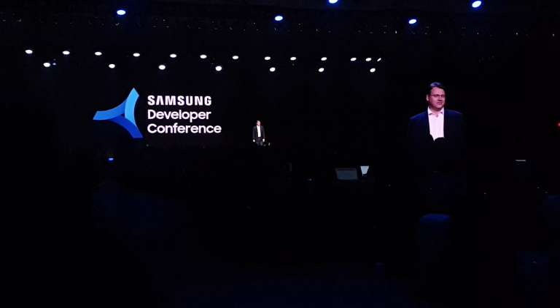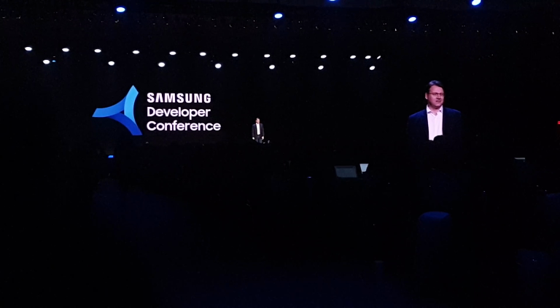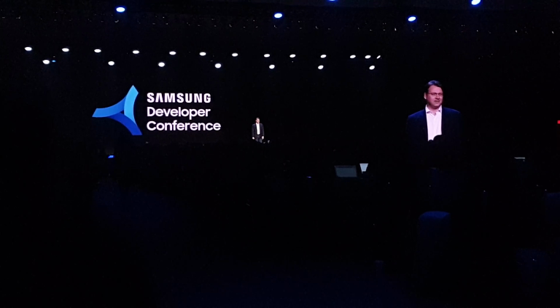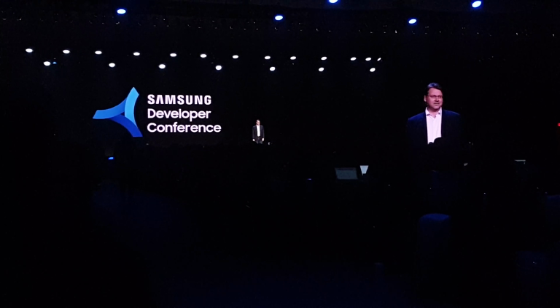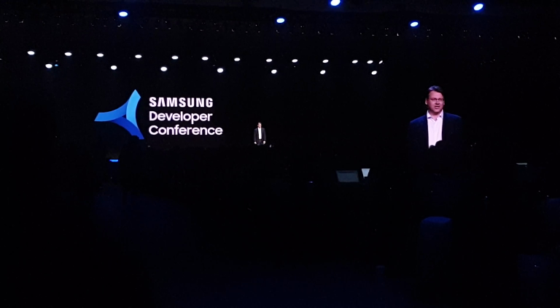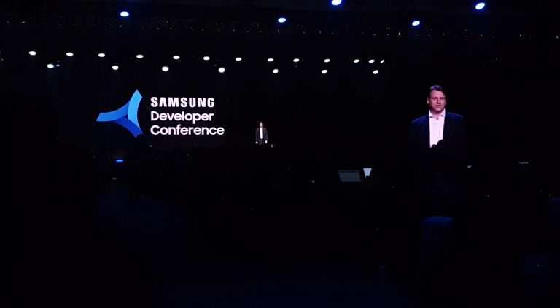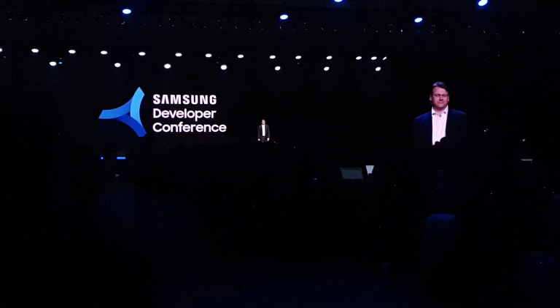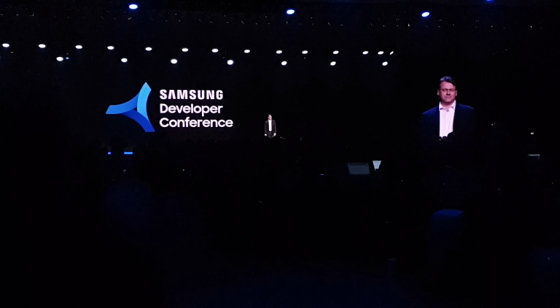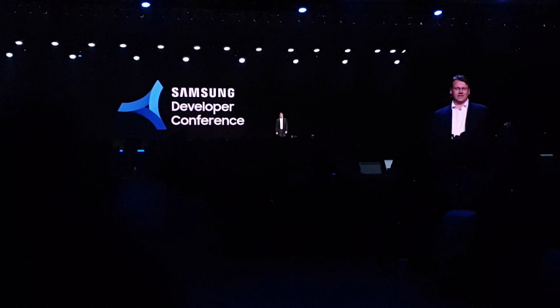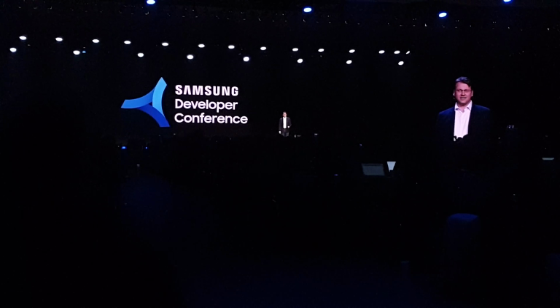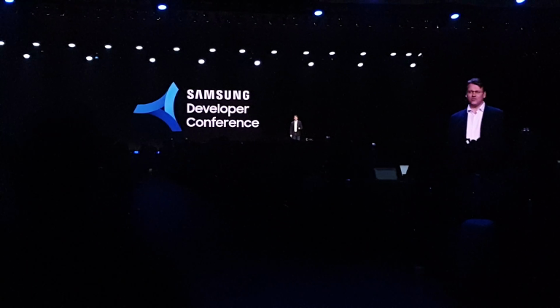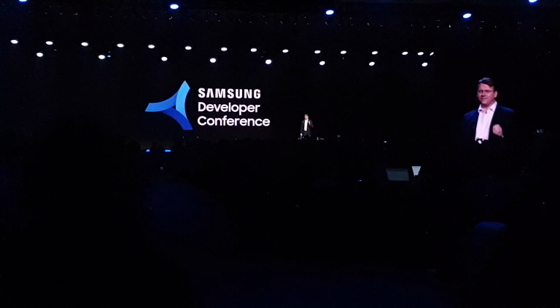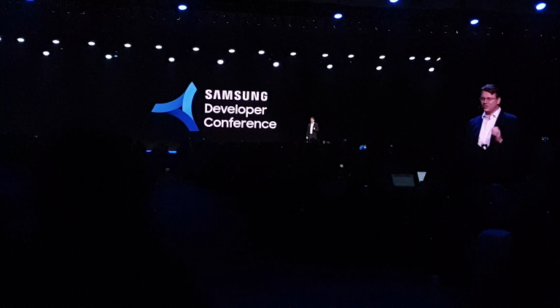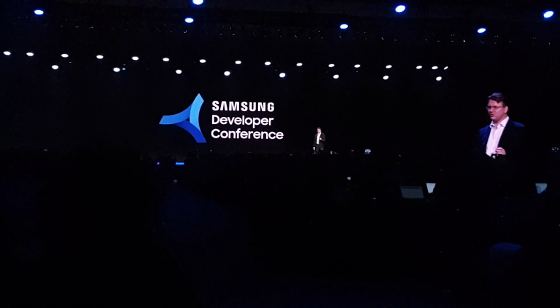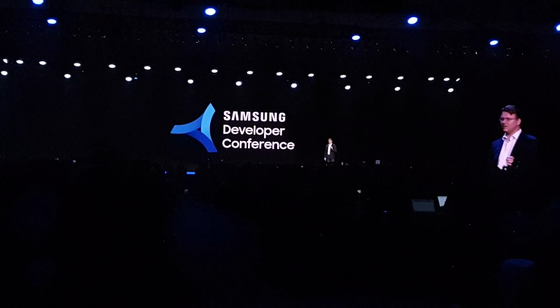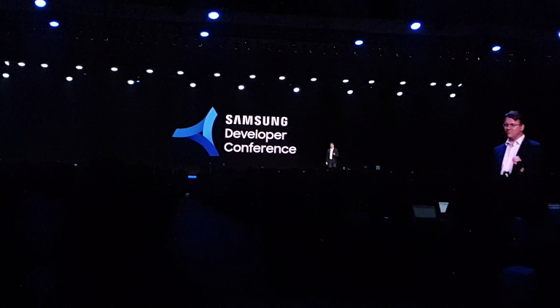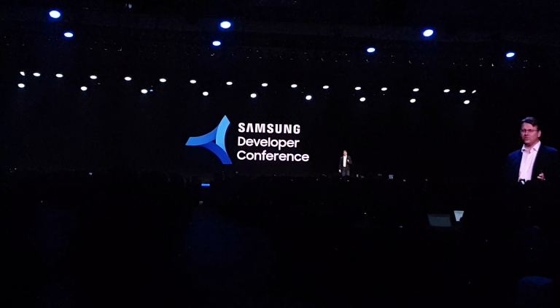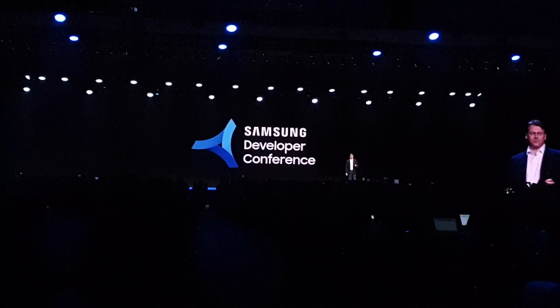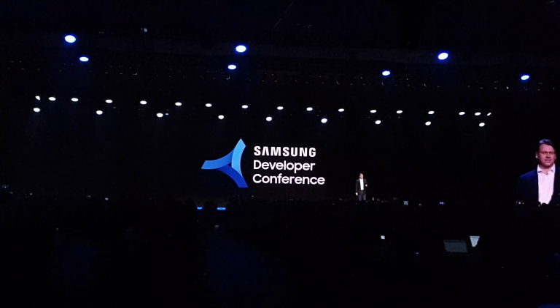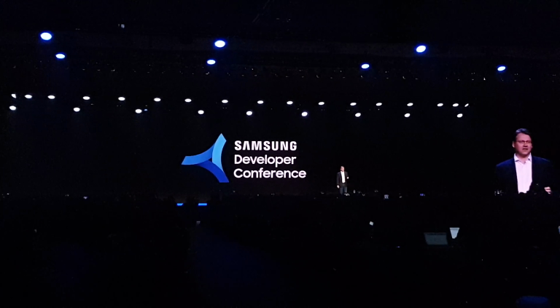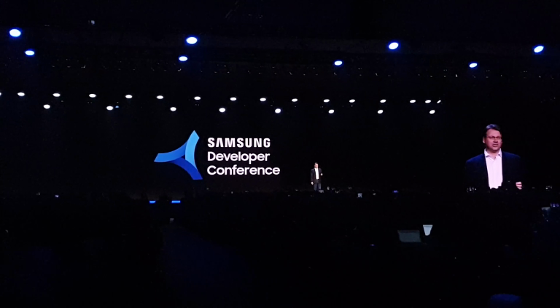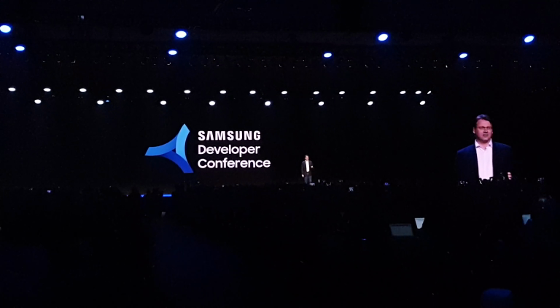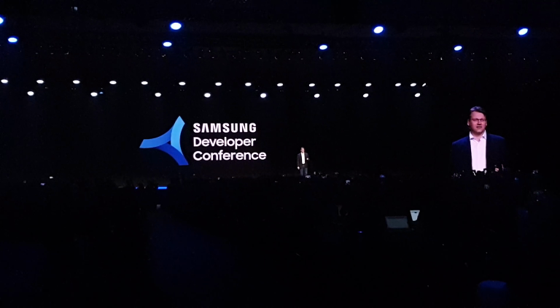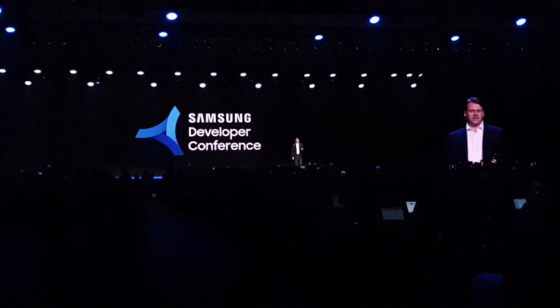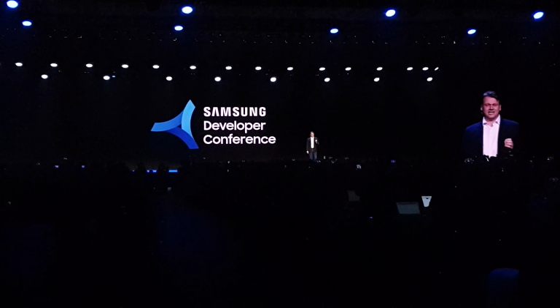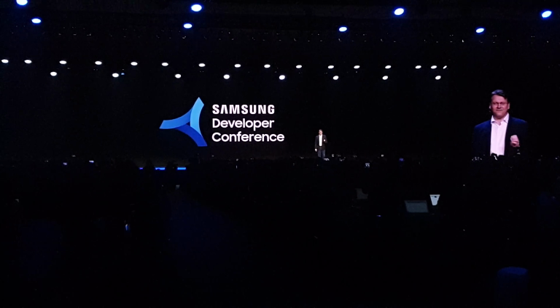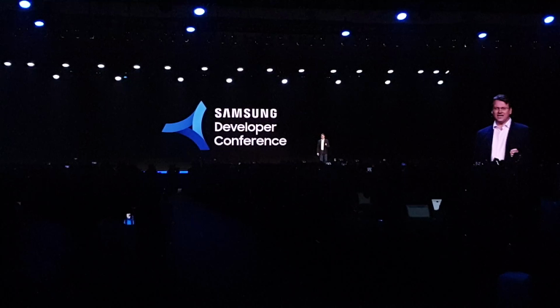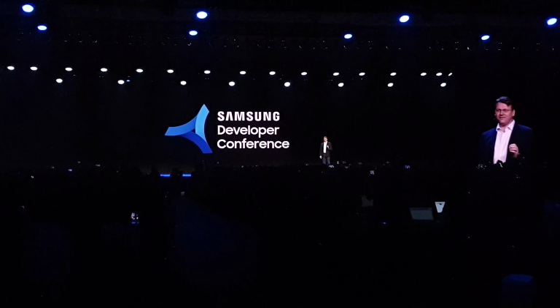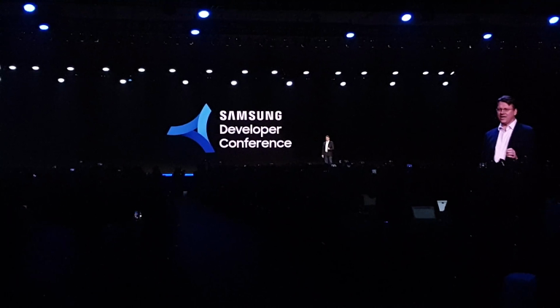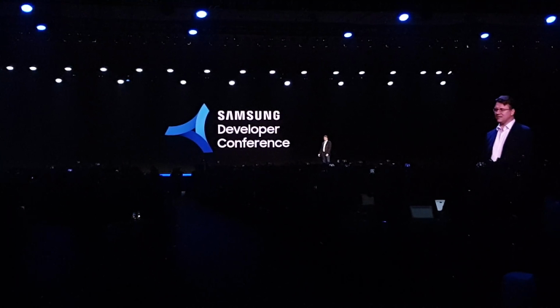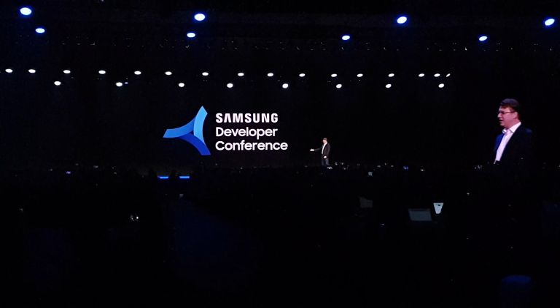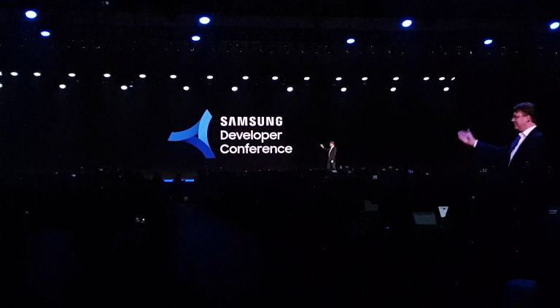Ladies and gentlemen, I give you the future of mobile display technology — the Infinity Flex Display.